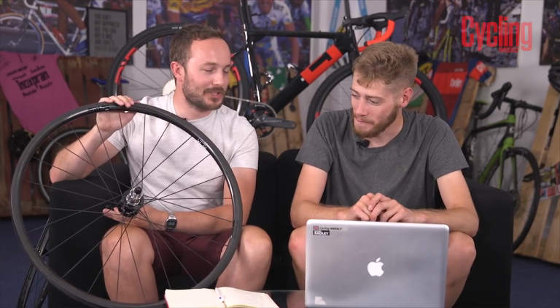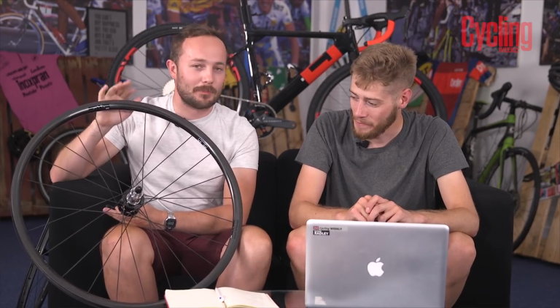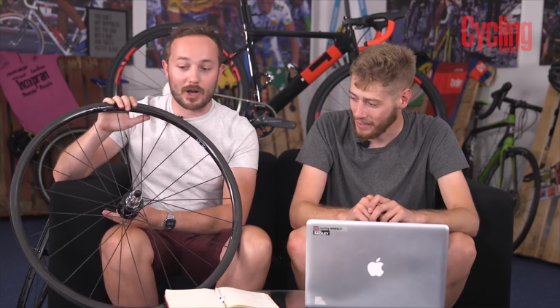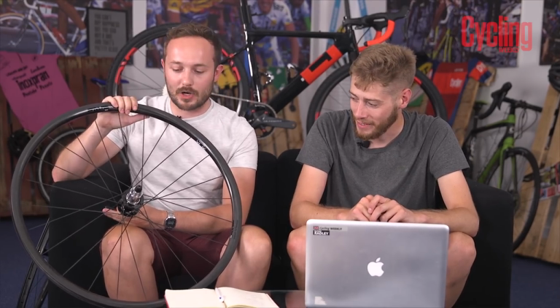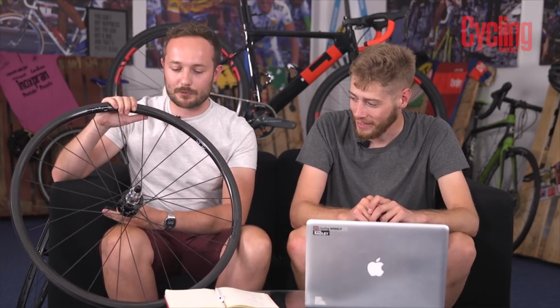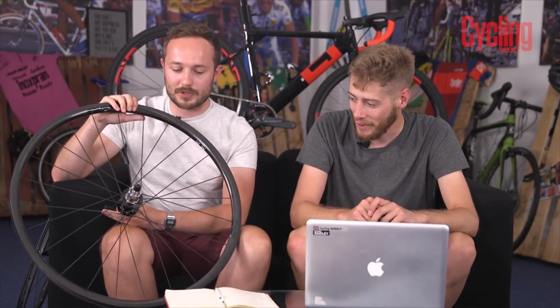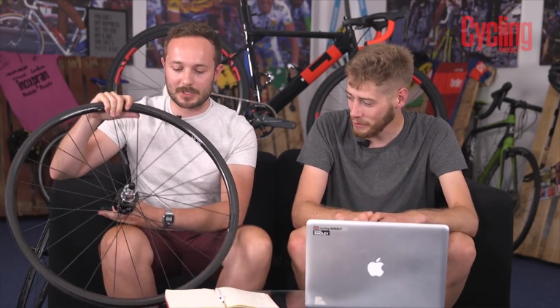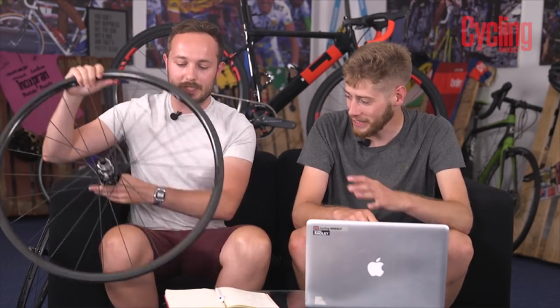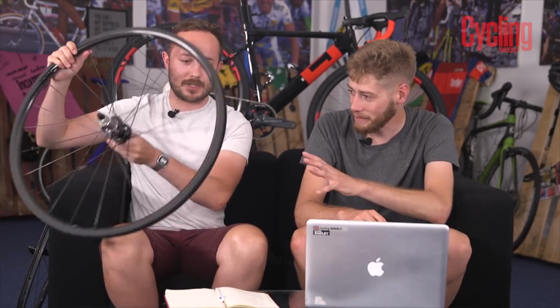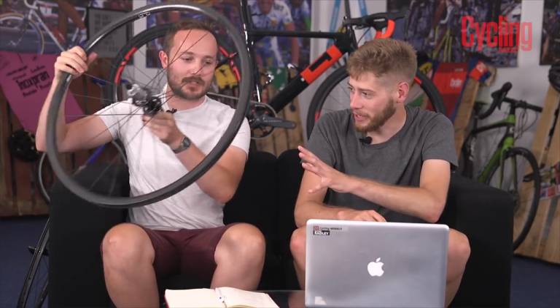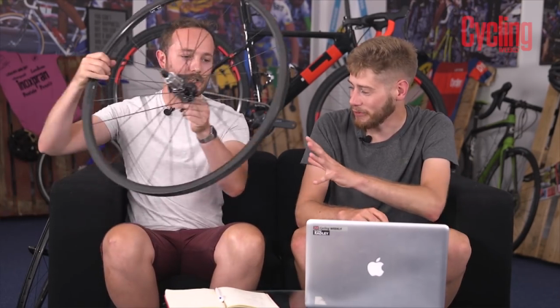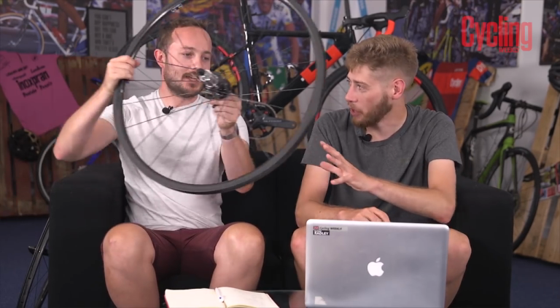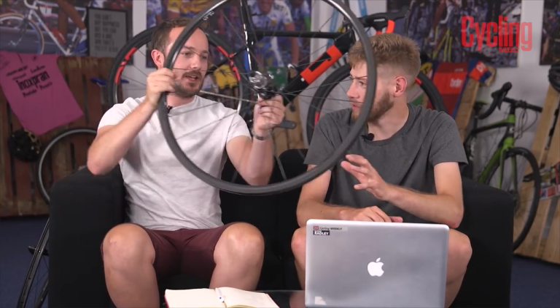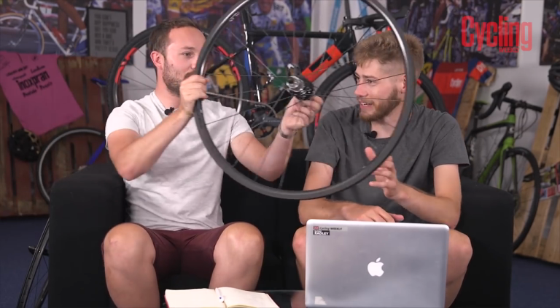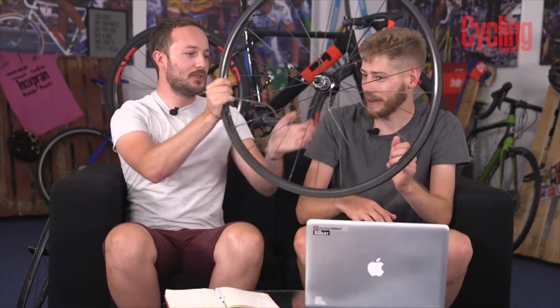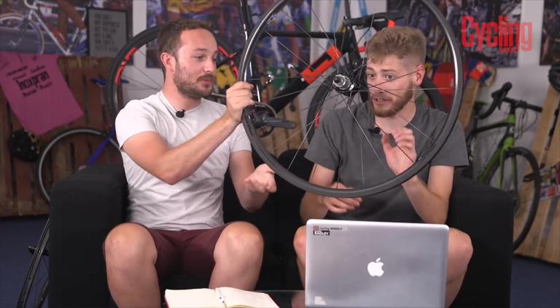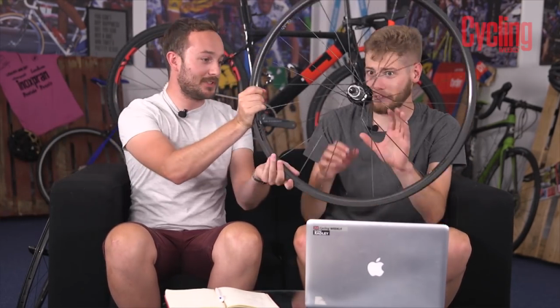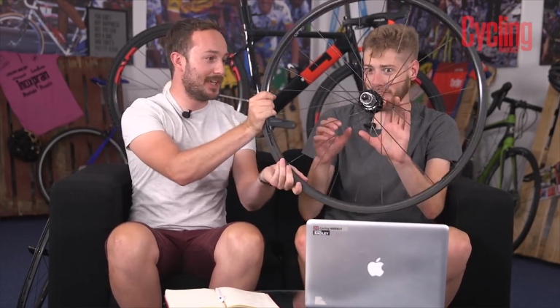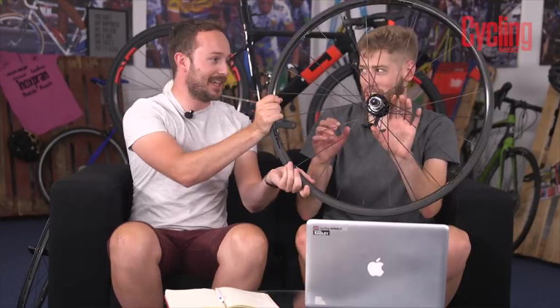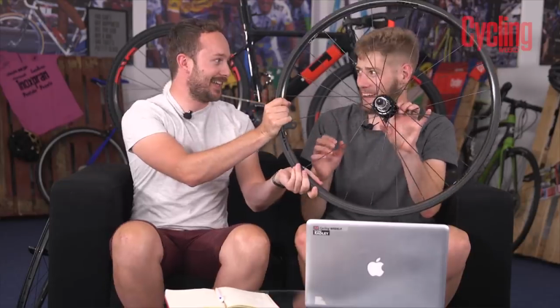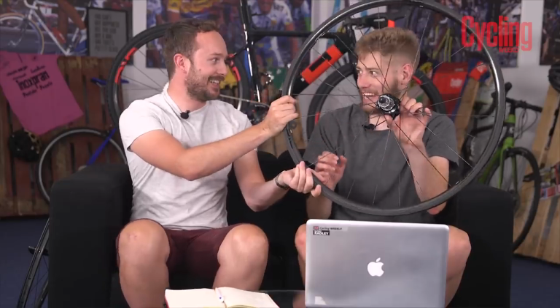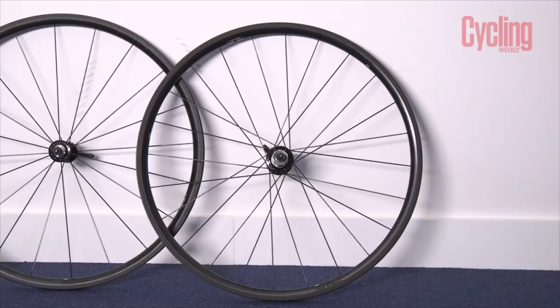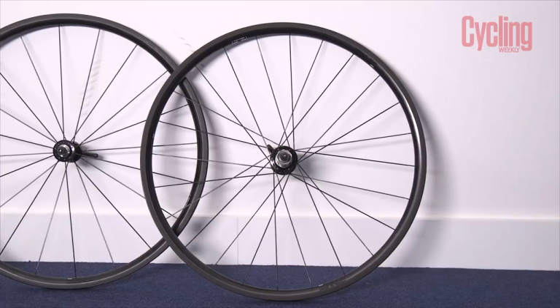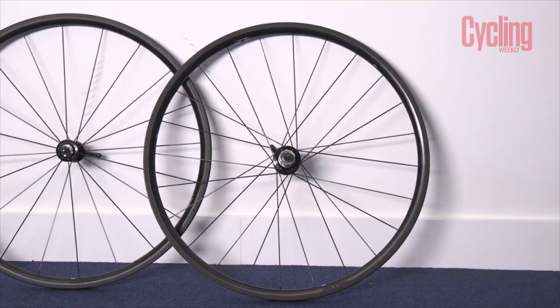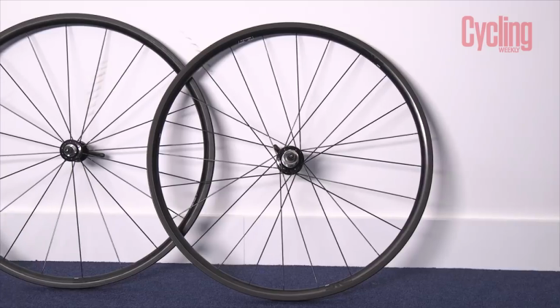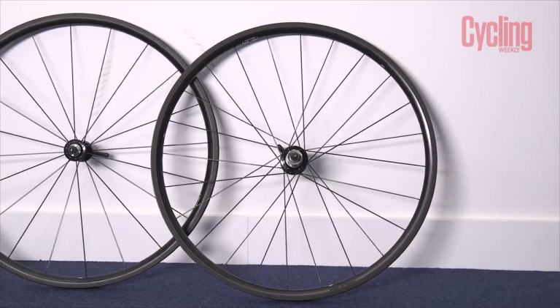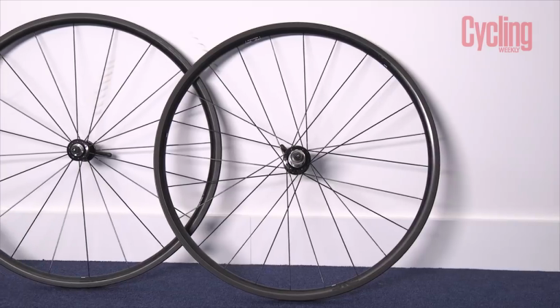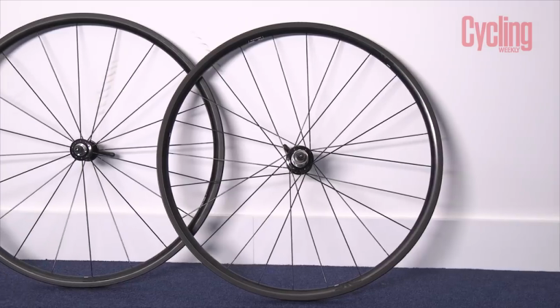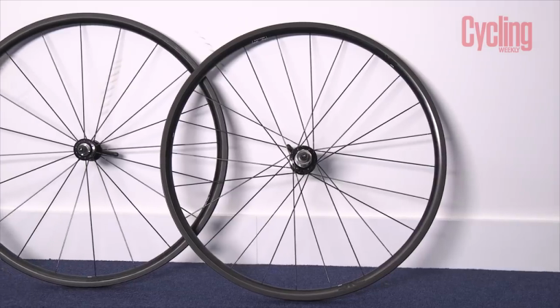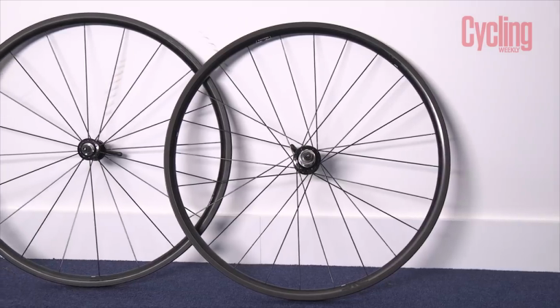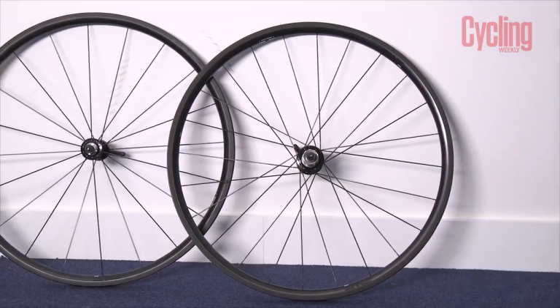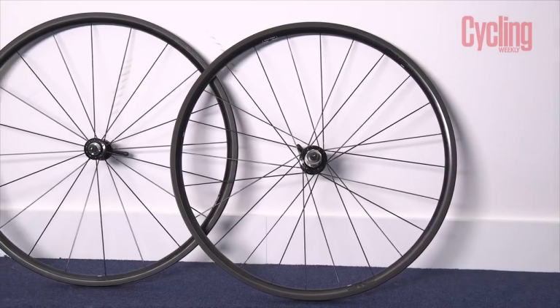I'll go through some of the details. They come in a pair — previously I tested the tubular set, but here I have the latest and greatest clincher wheel set, which is actually tubeless ready.